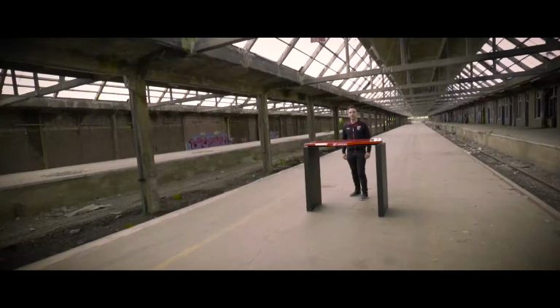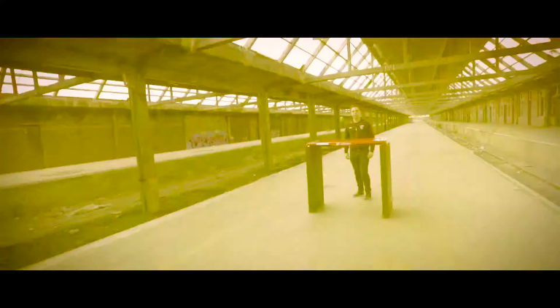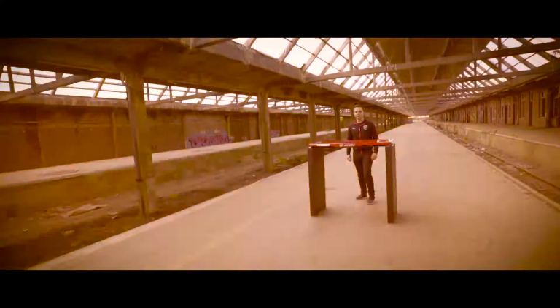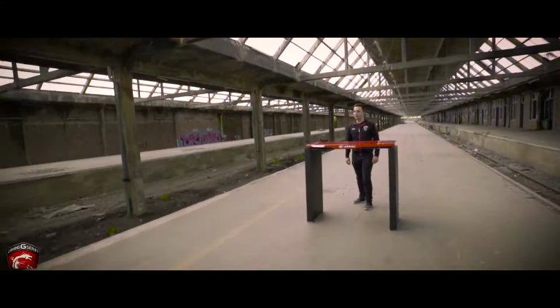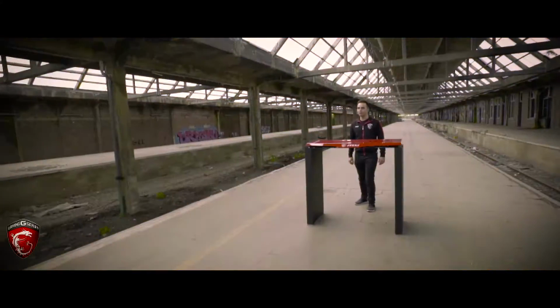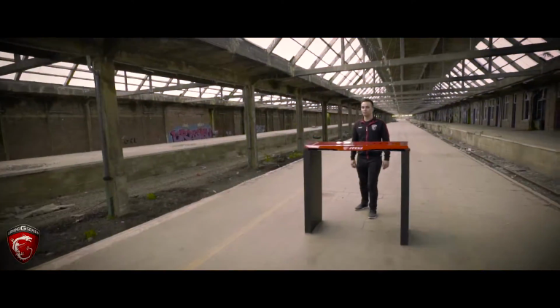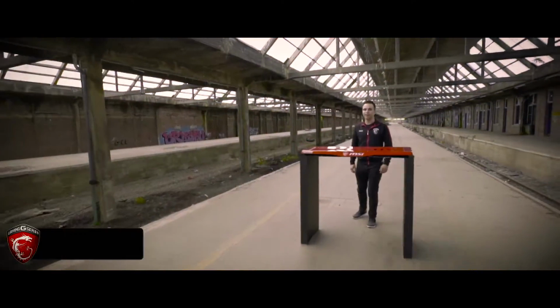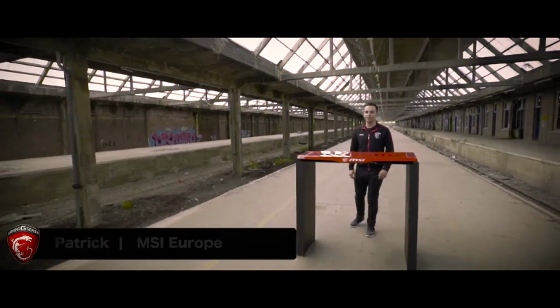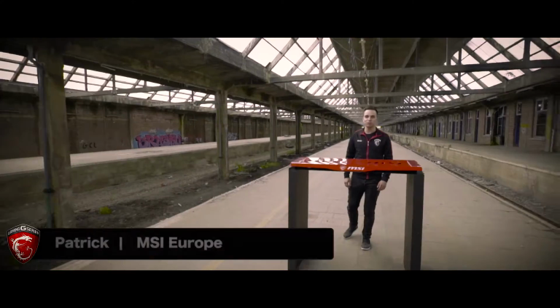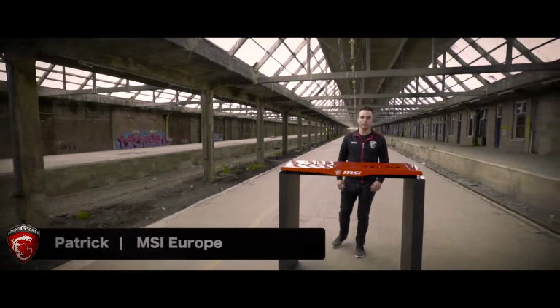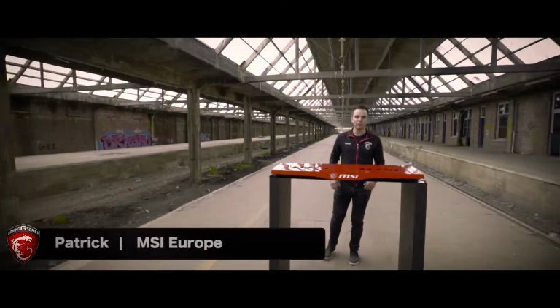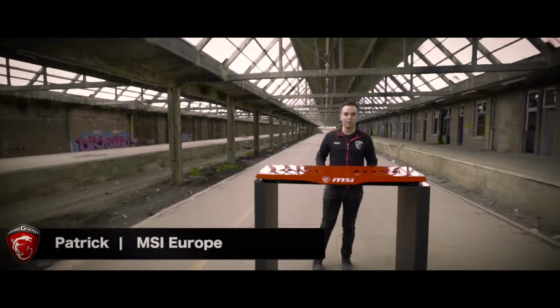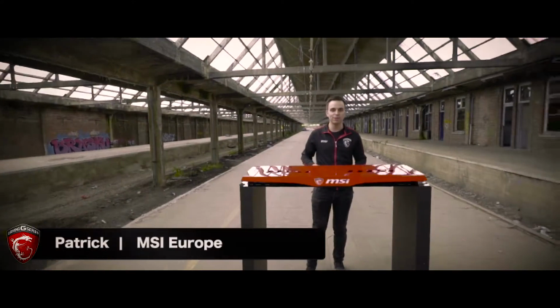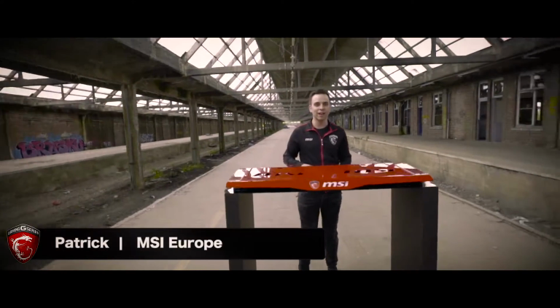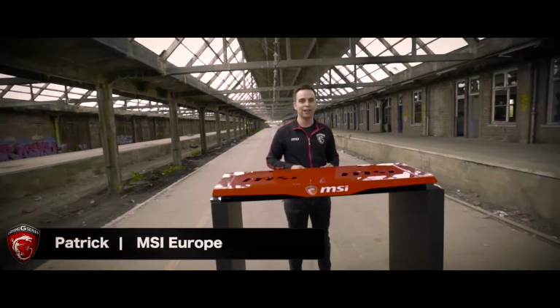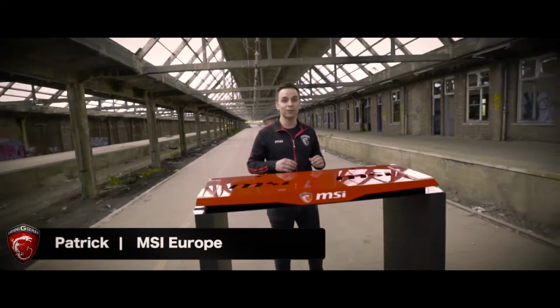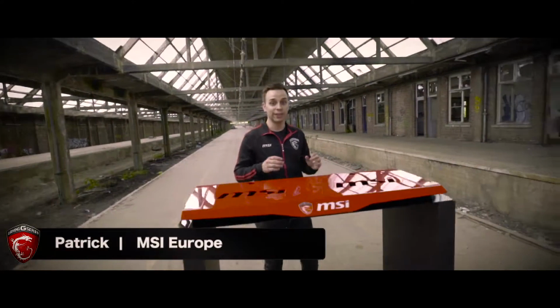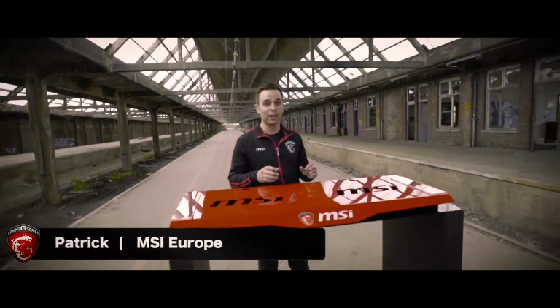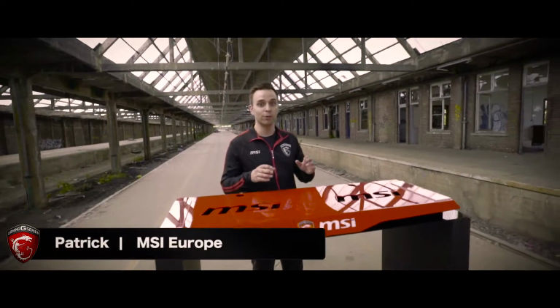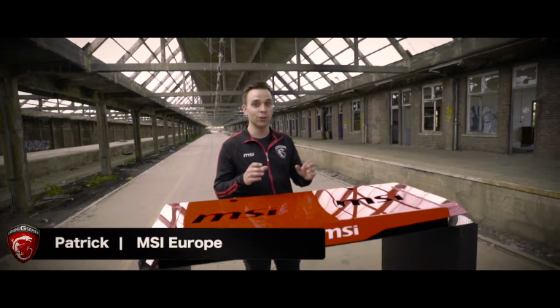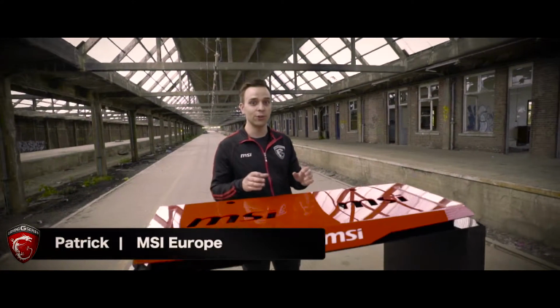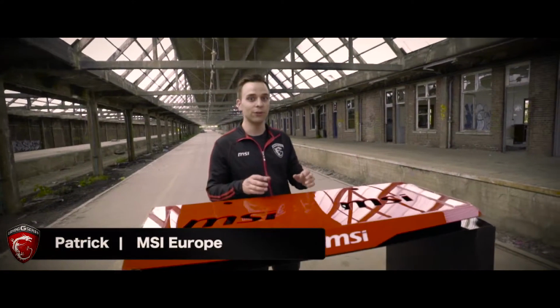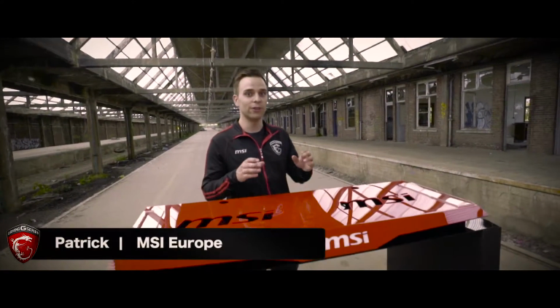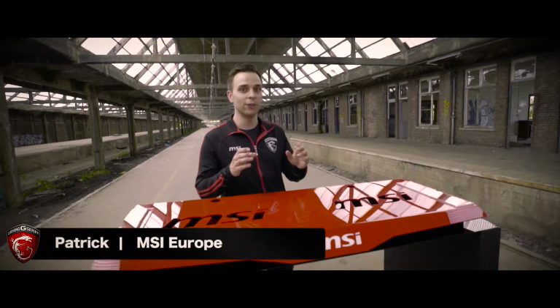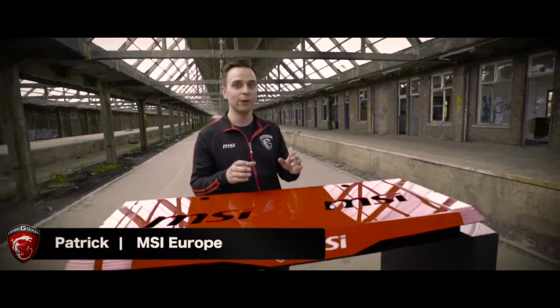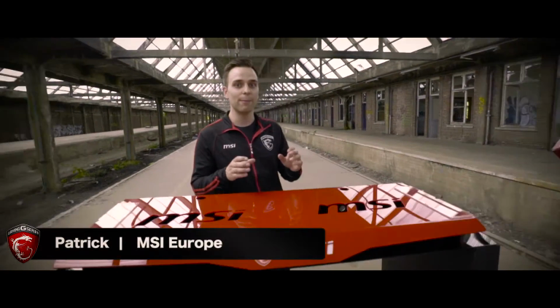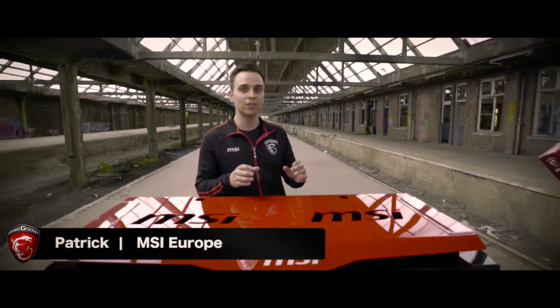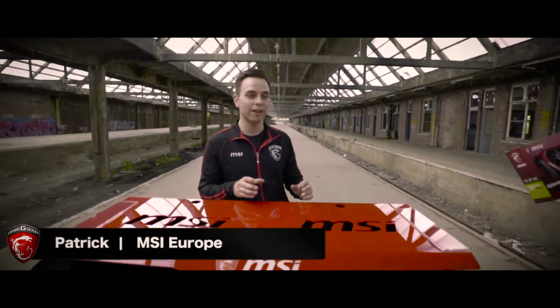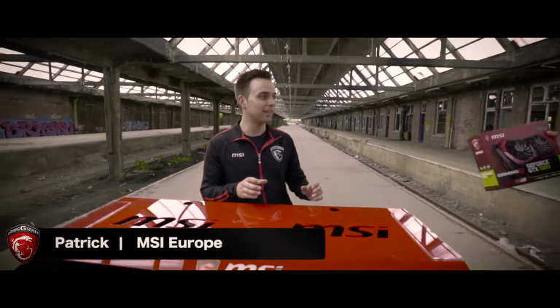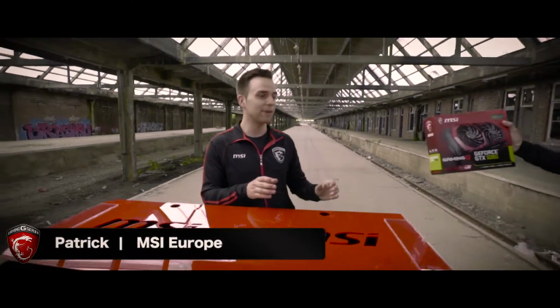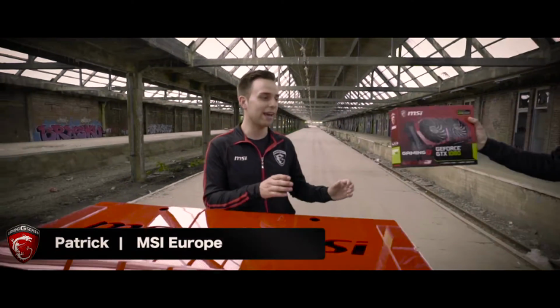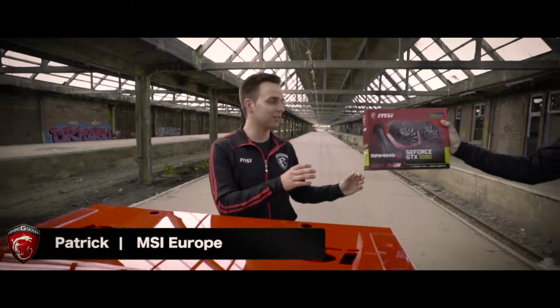Hey gamers, my name is Patrick from MSI and today I'll be showing you the new MSI Gaming X.